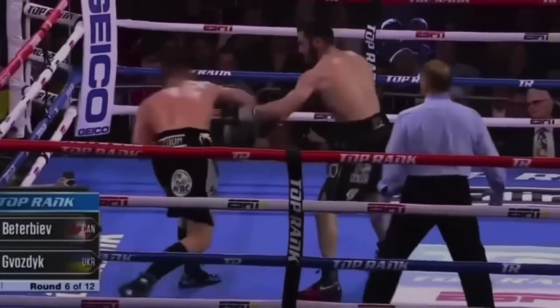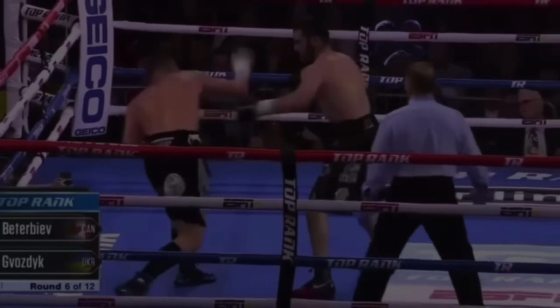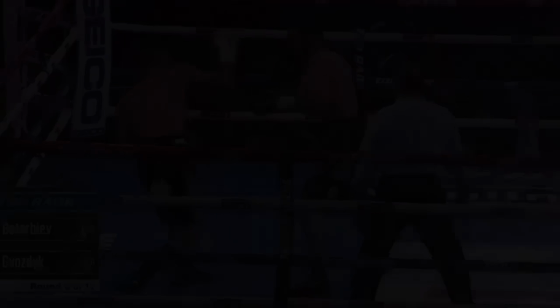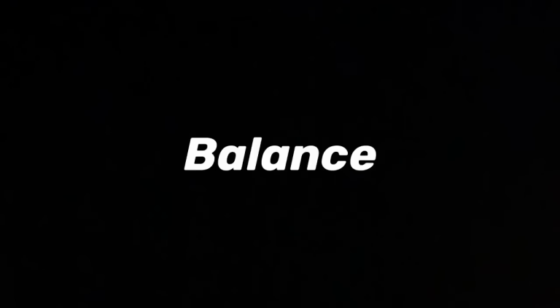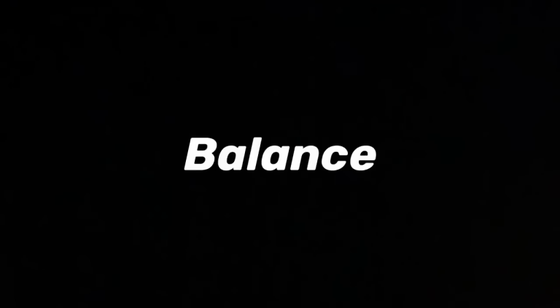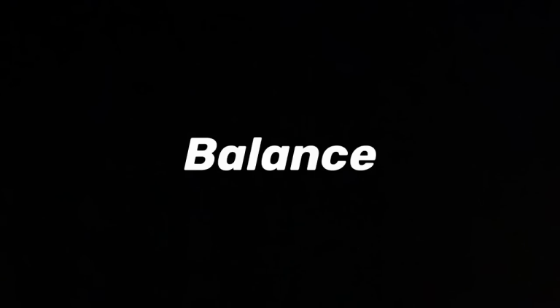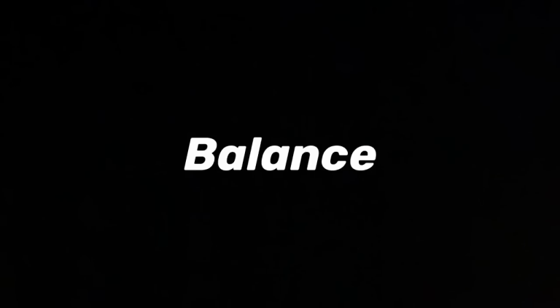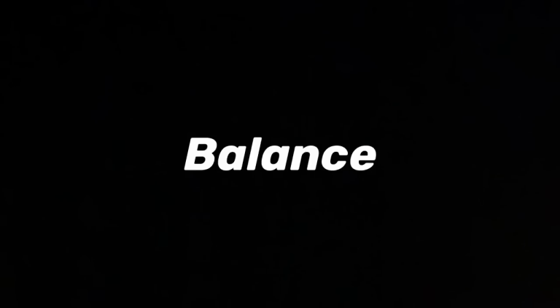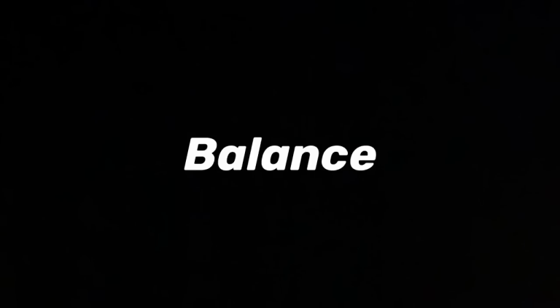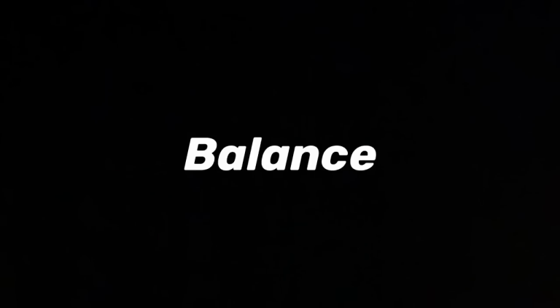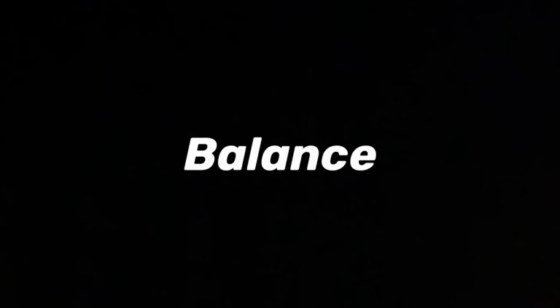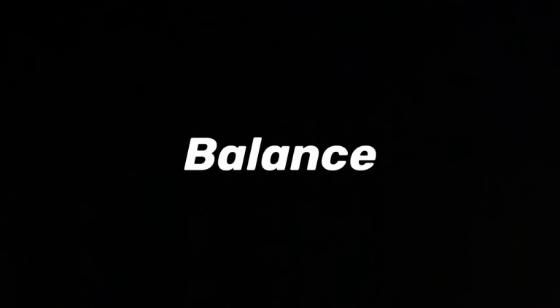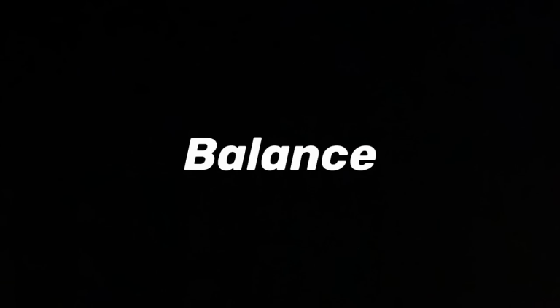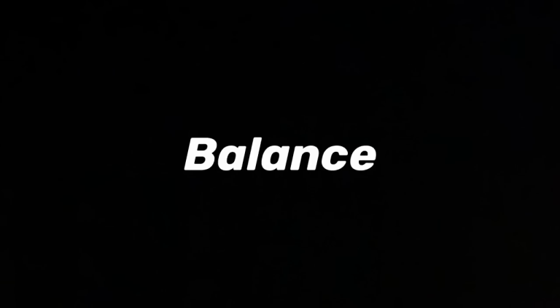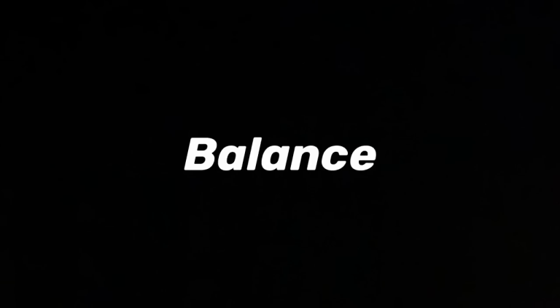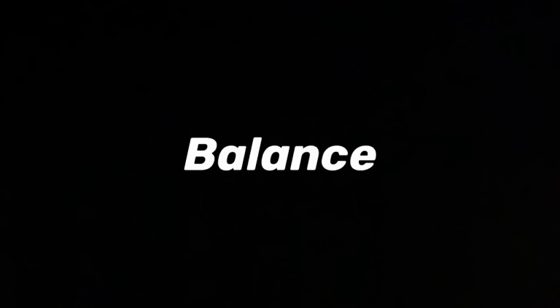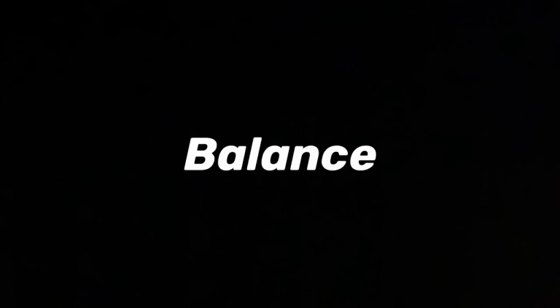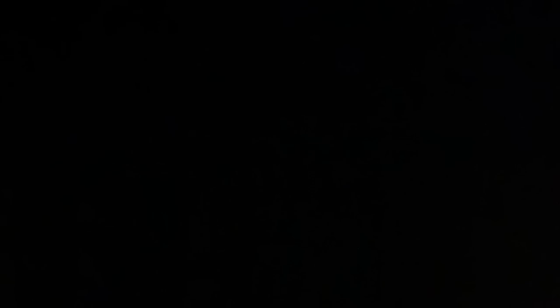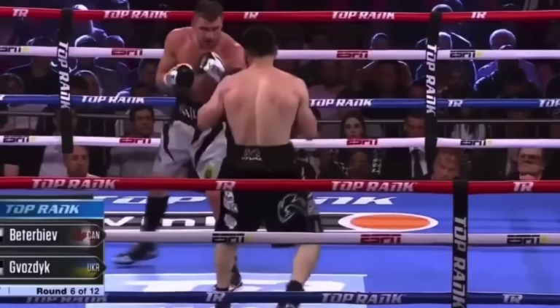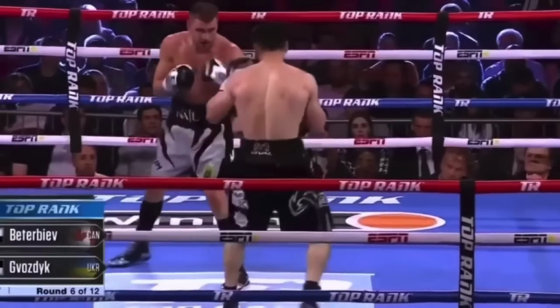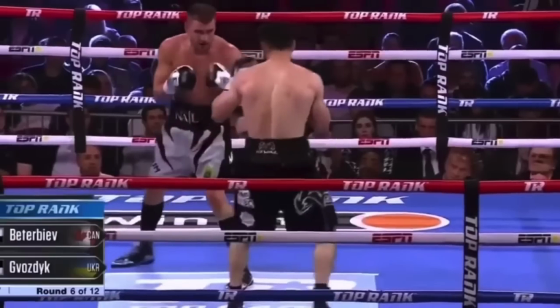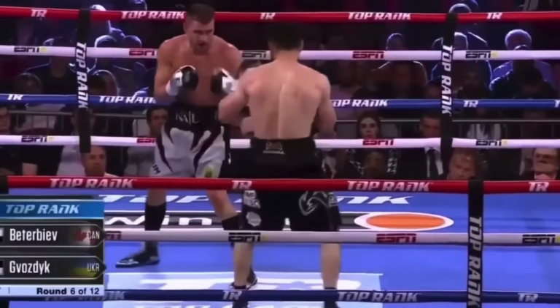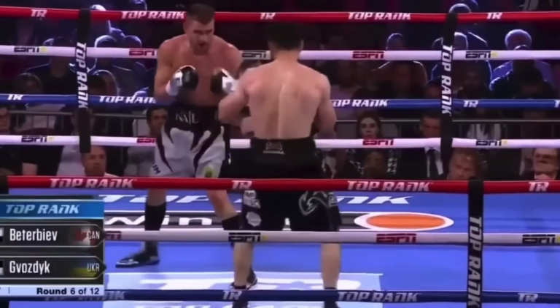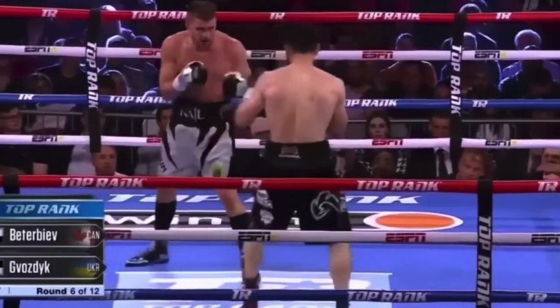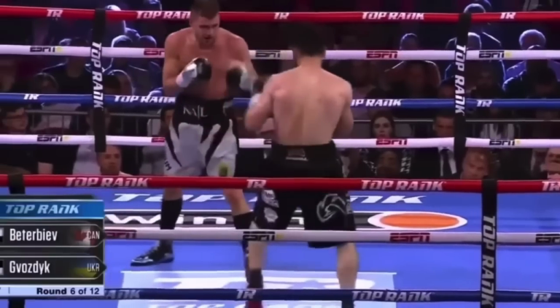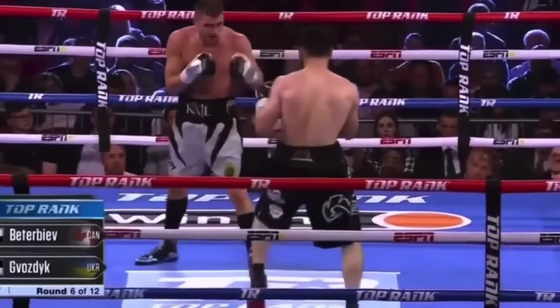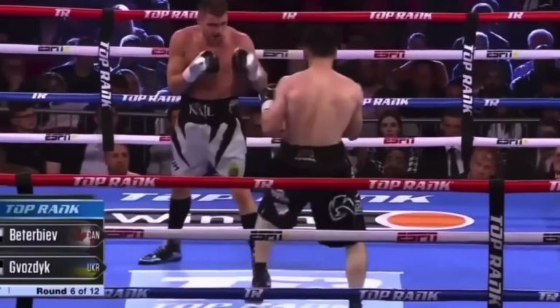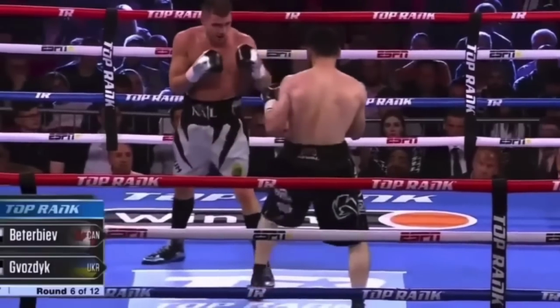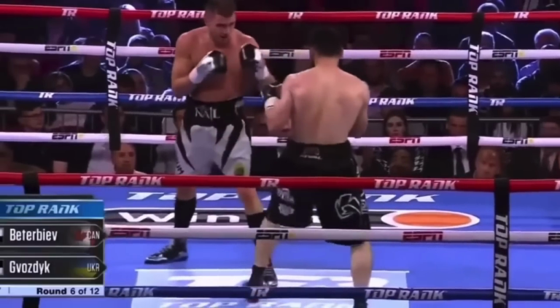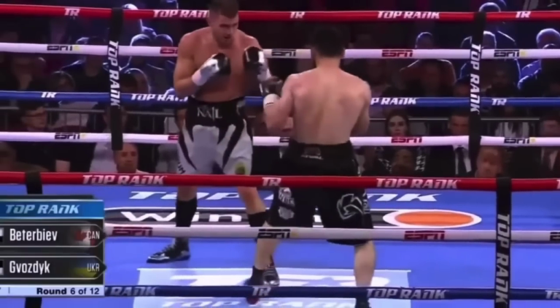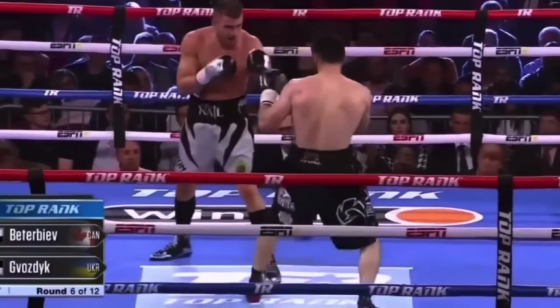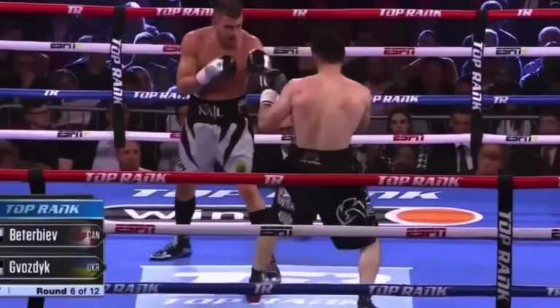He also has the tendency to forego a balanced stance if he's being overly aggressive.